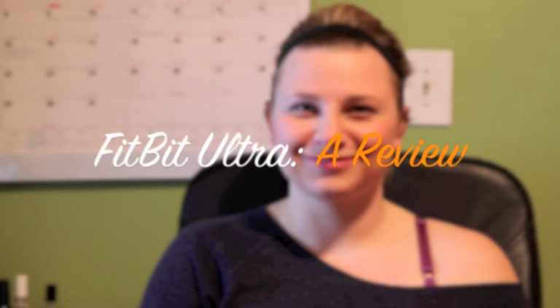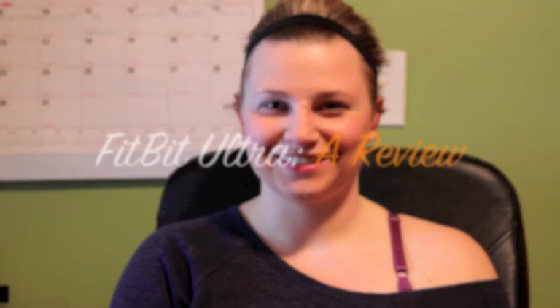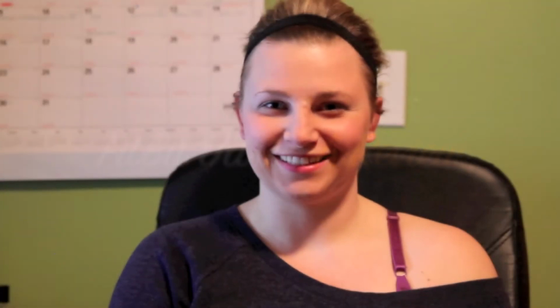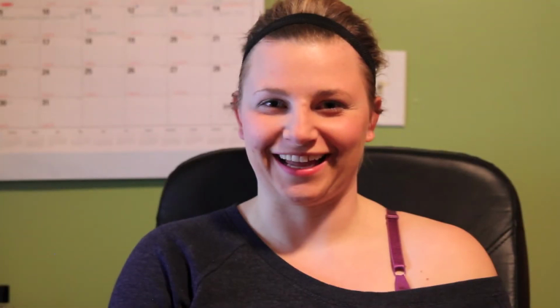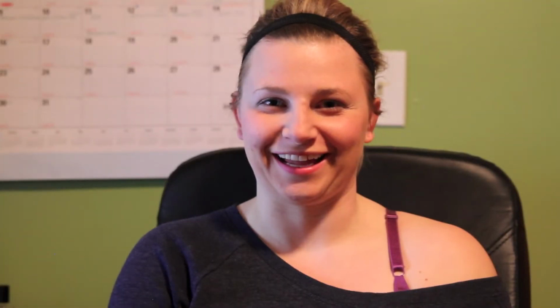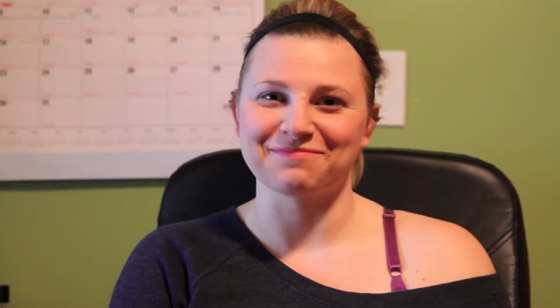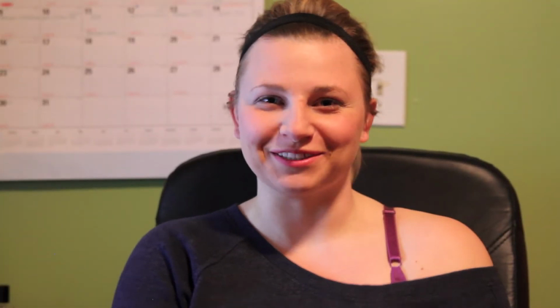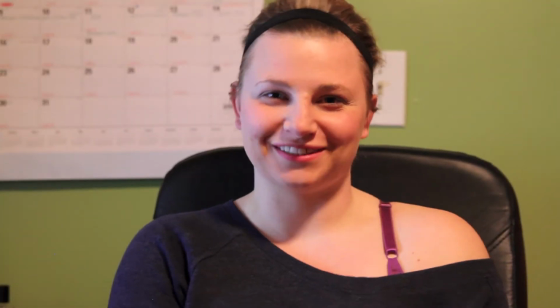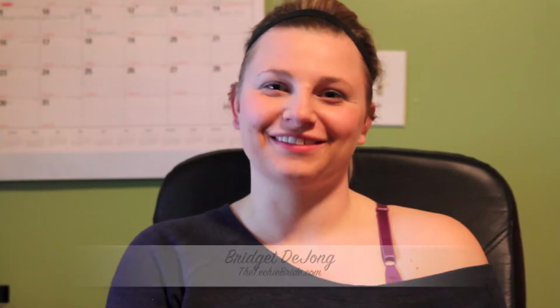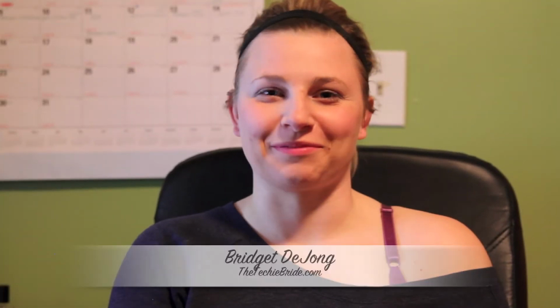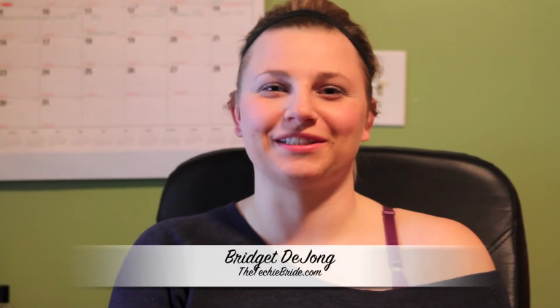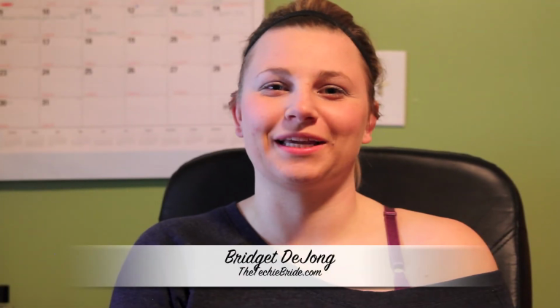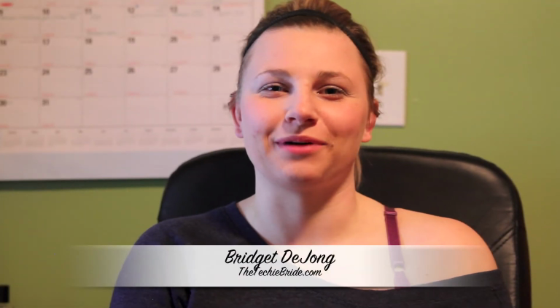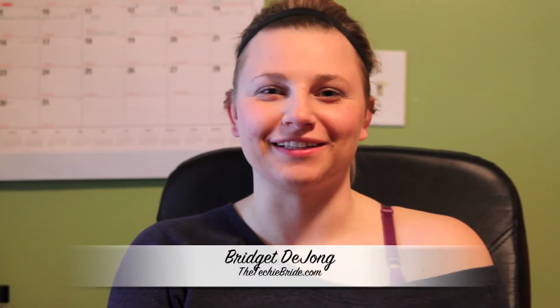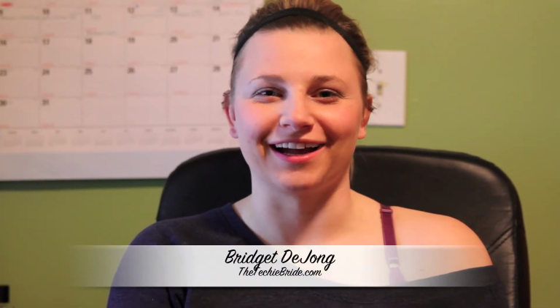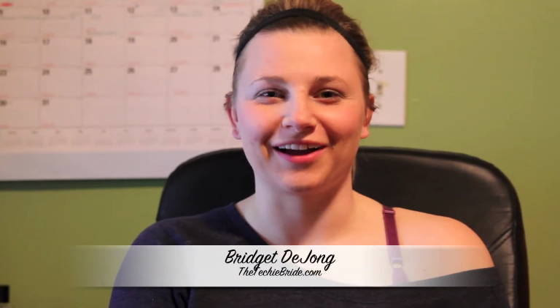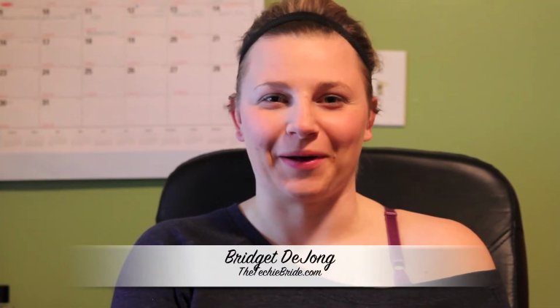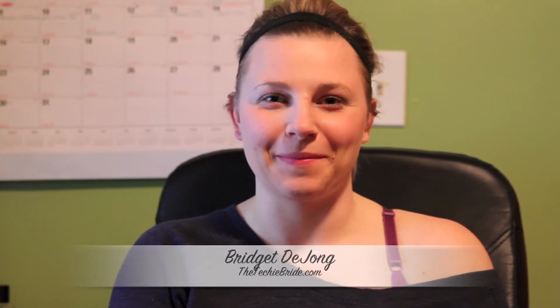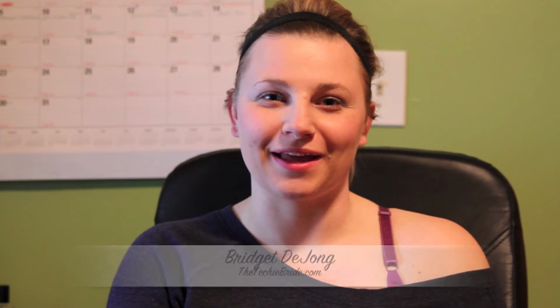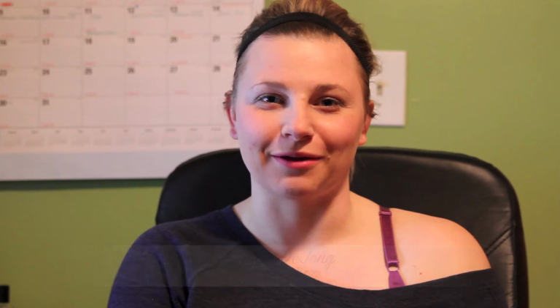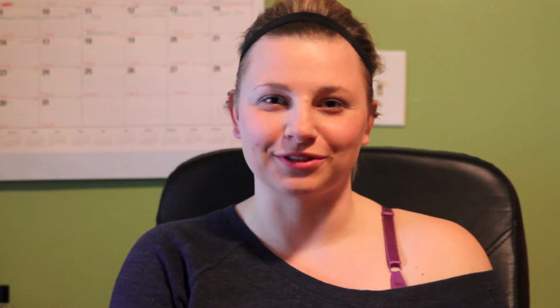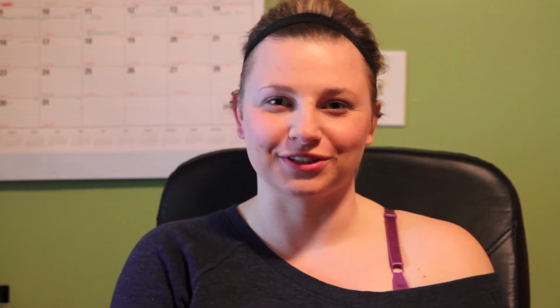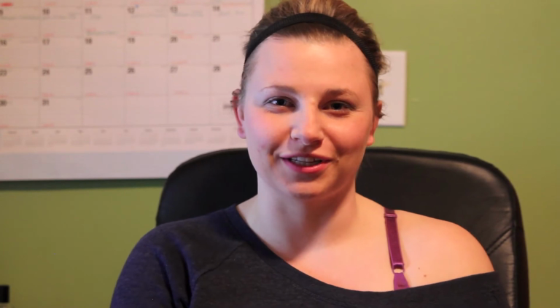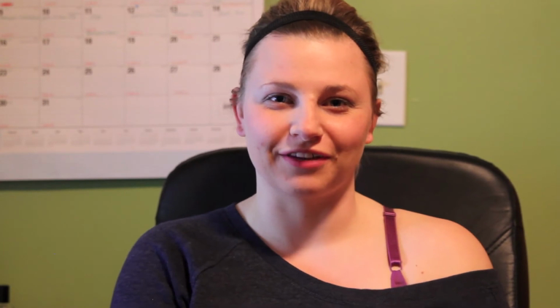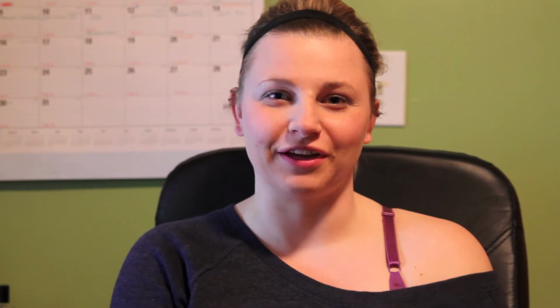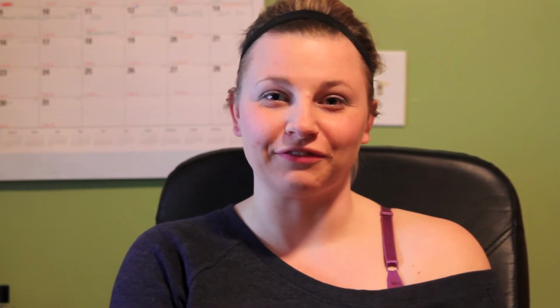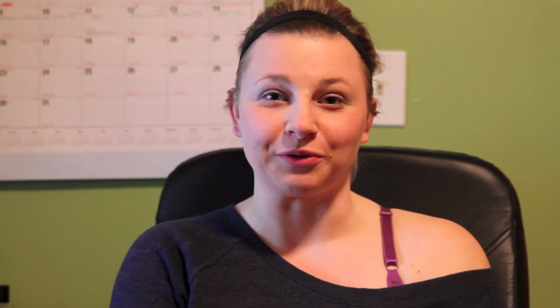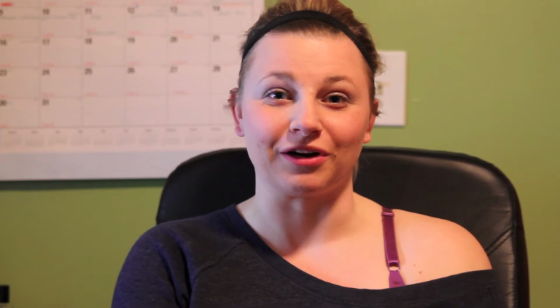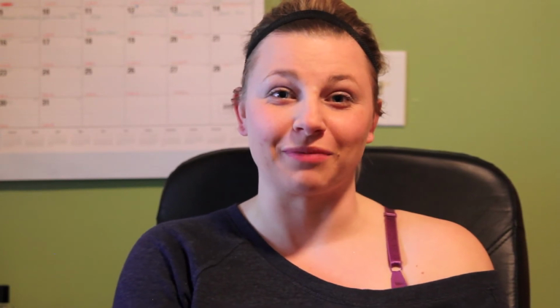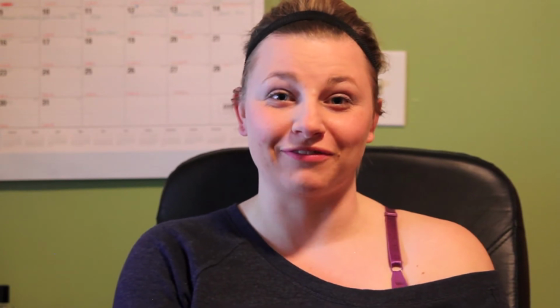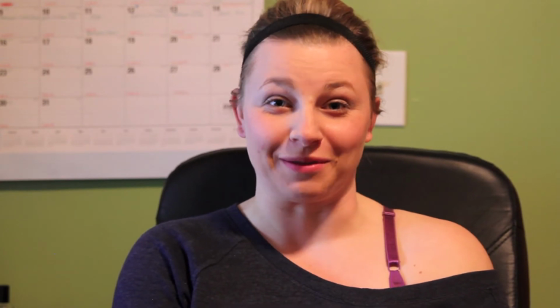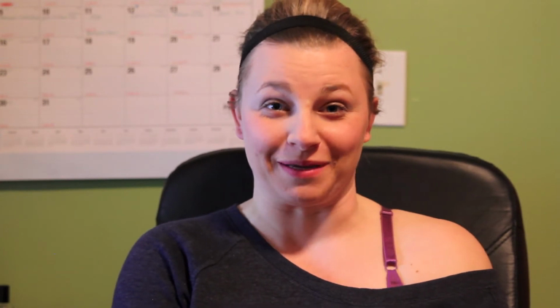Hi, I'm Bridget from TheTechieBride.com and I was just going to give a review of my Fitbit.